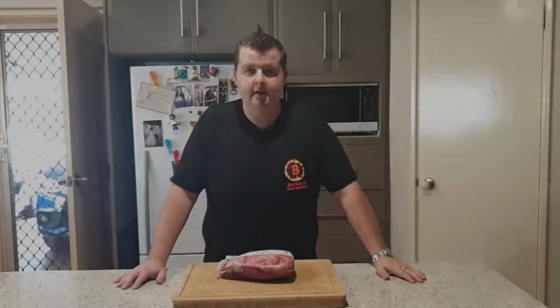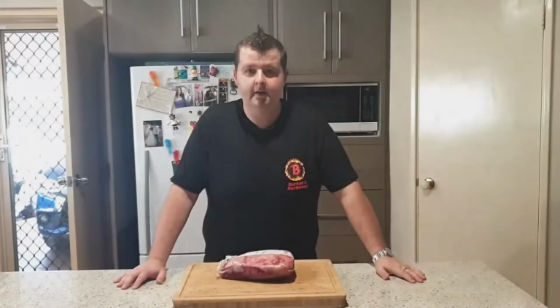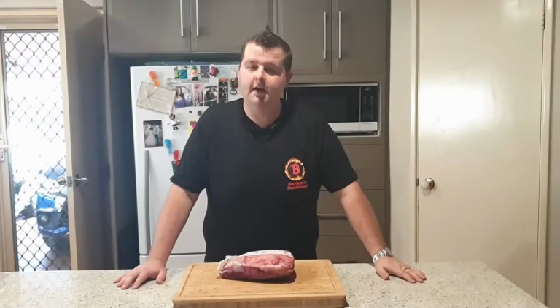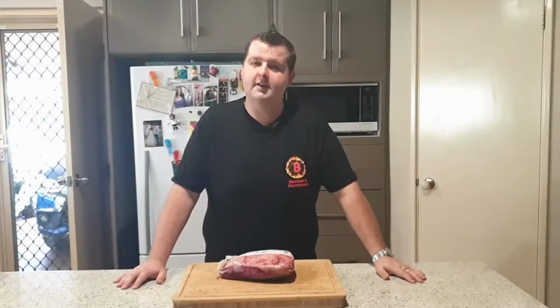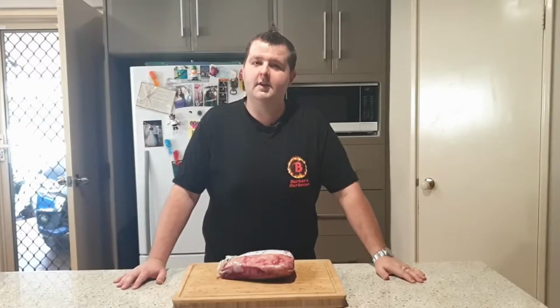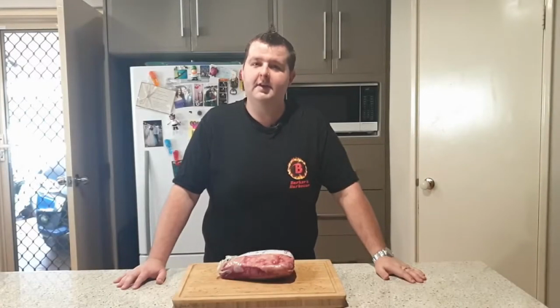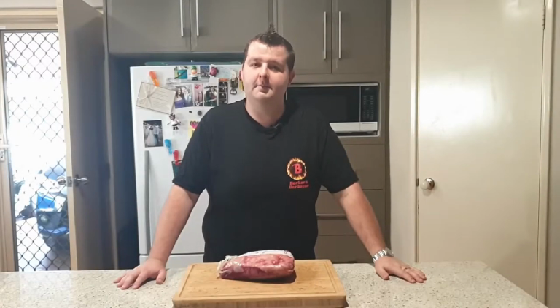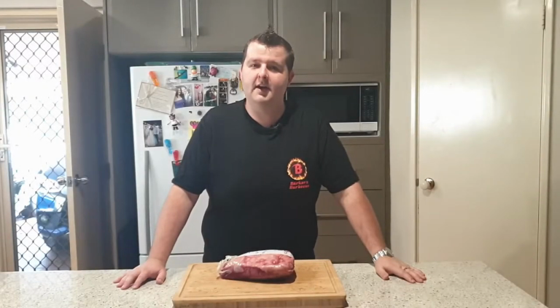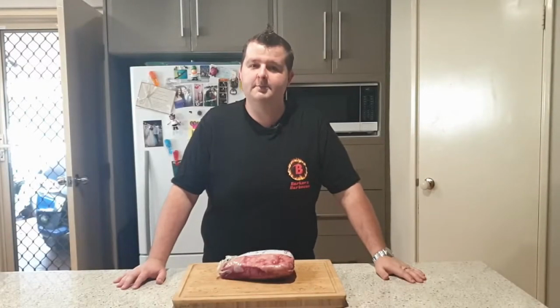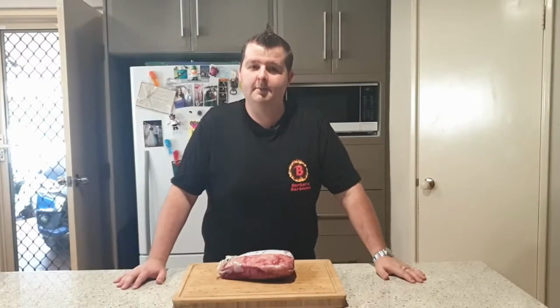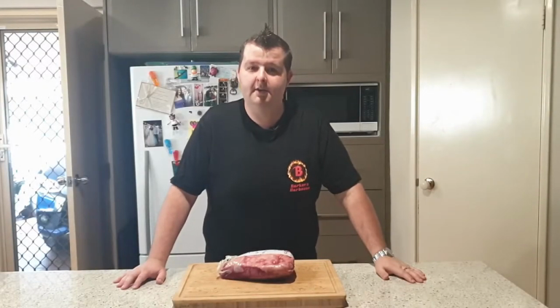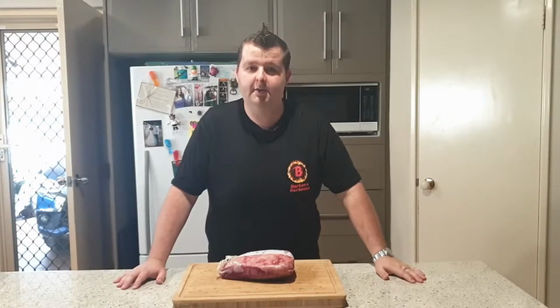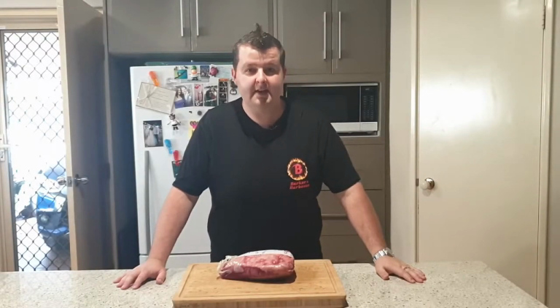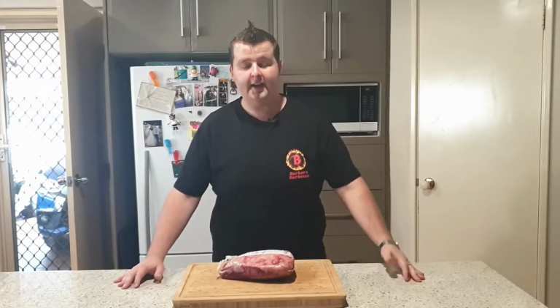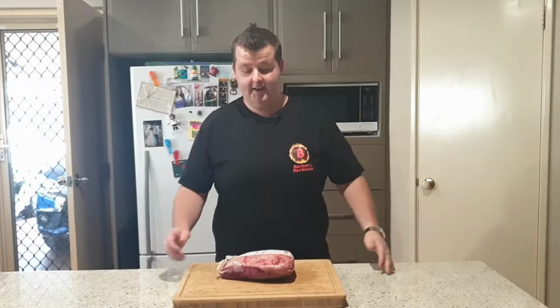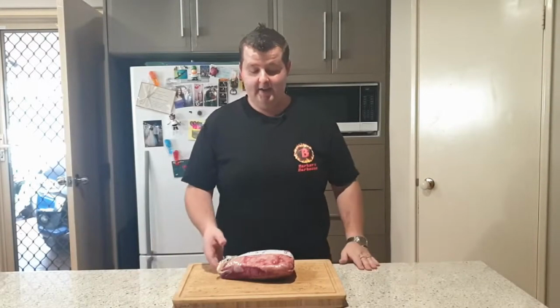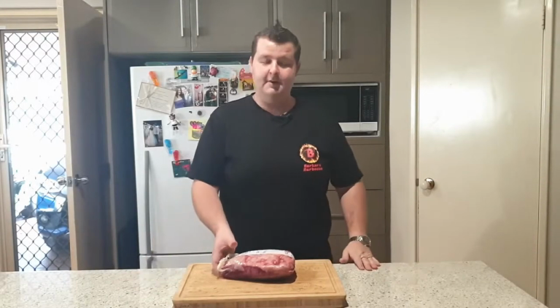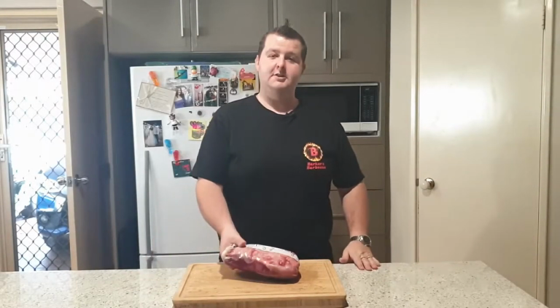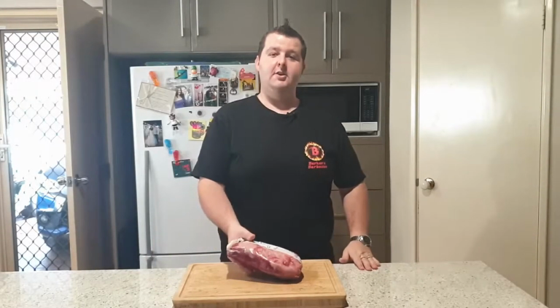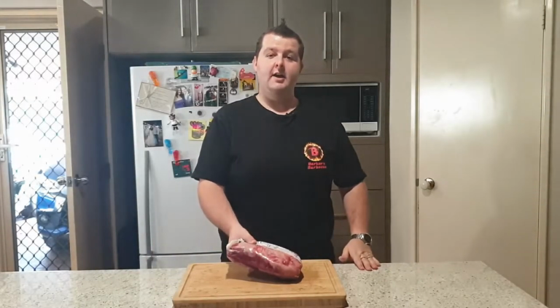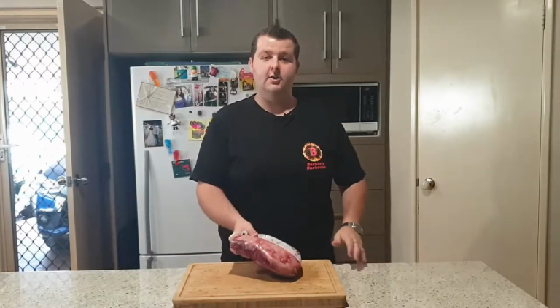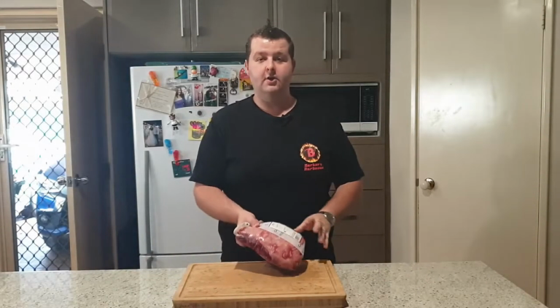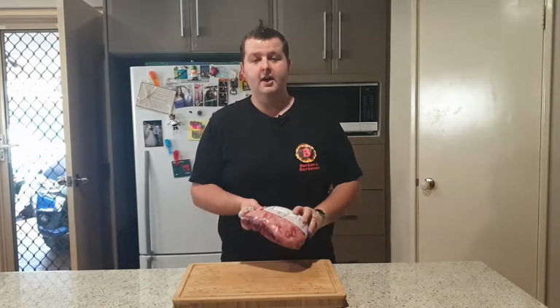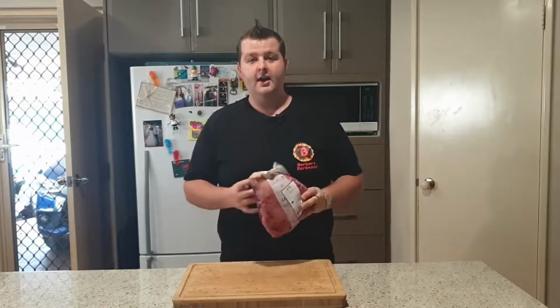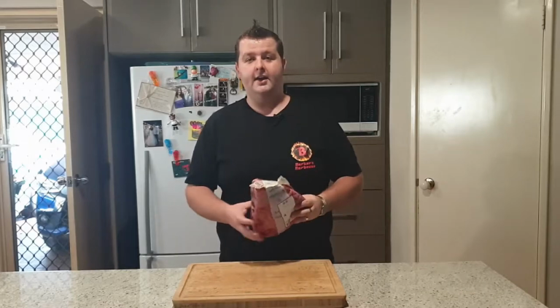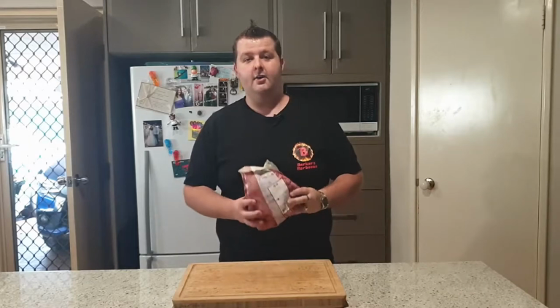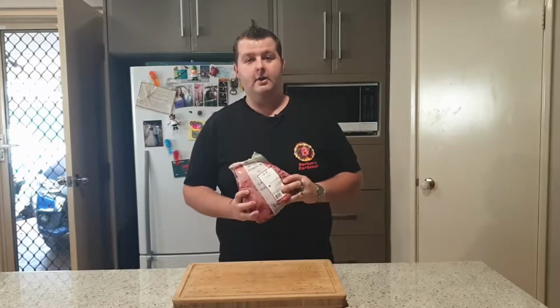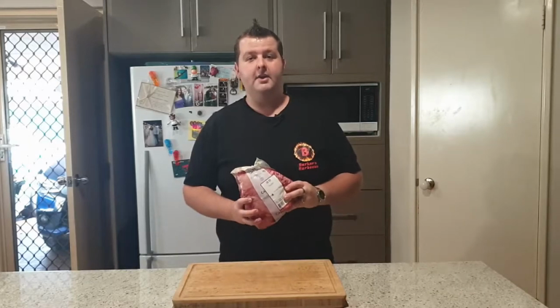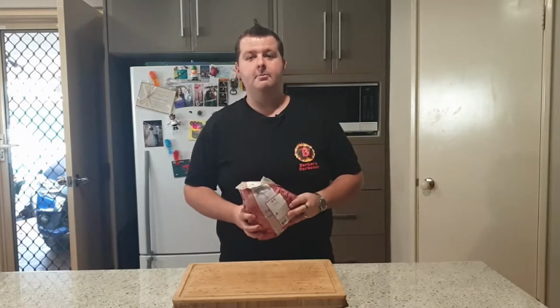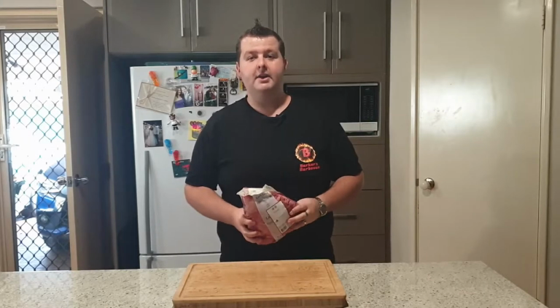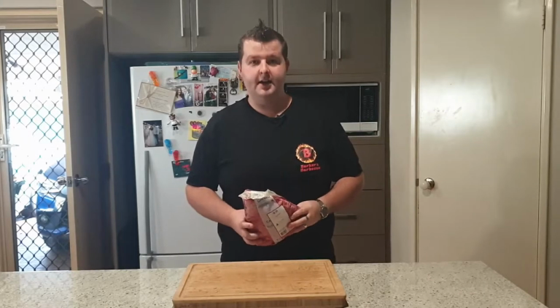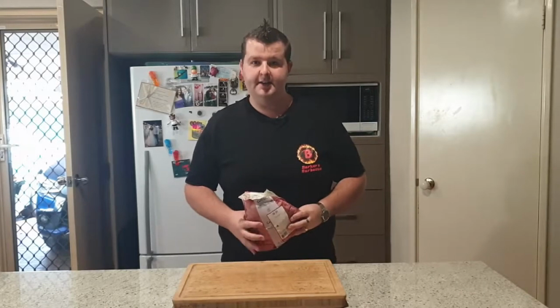Hi guys, welcome again to Barker's BBQ. Today I'm going to show you how to cook a rump cap picanha.